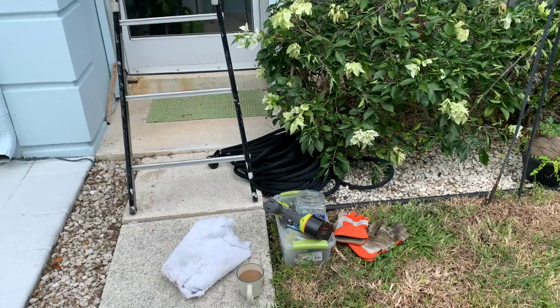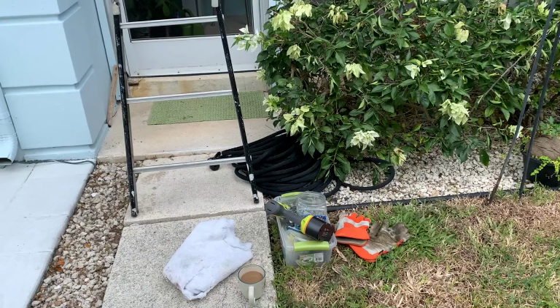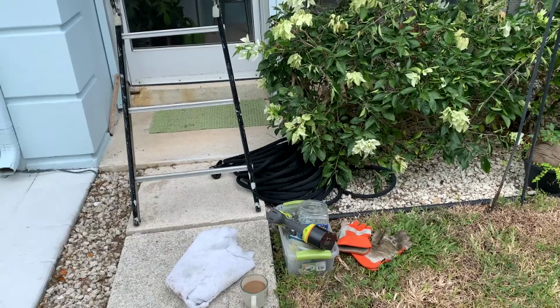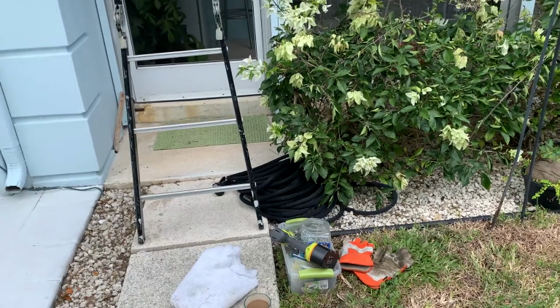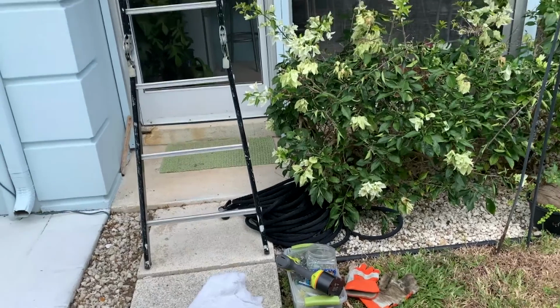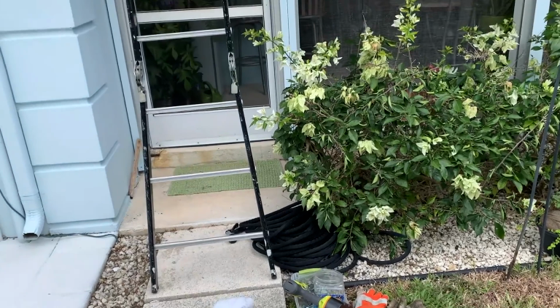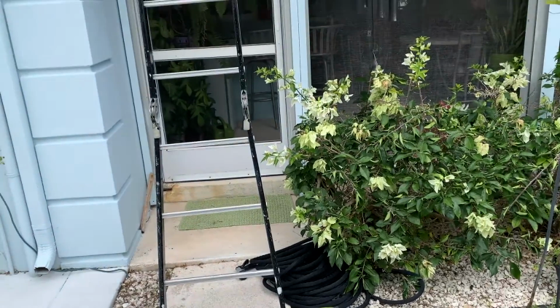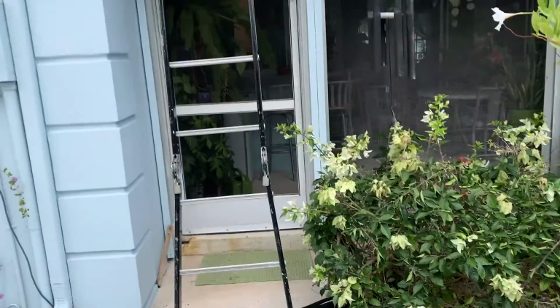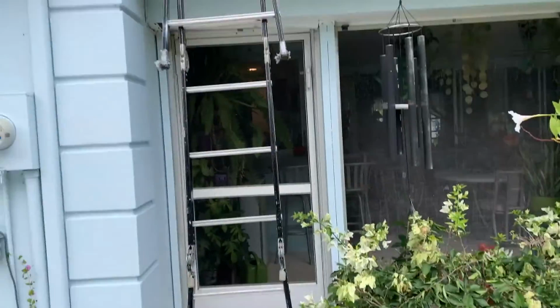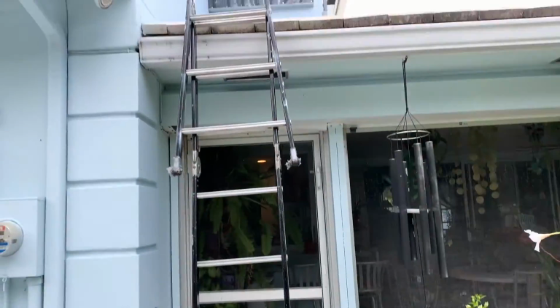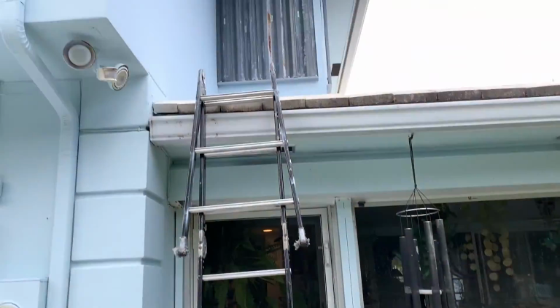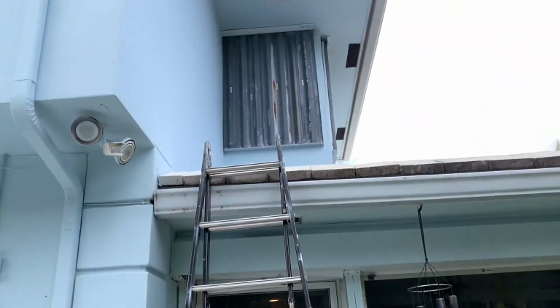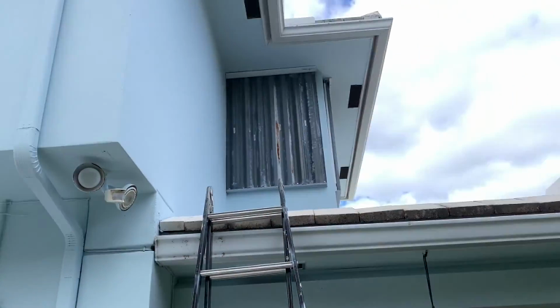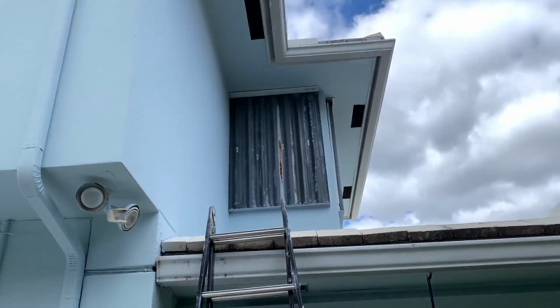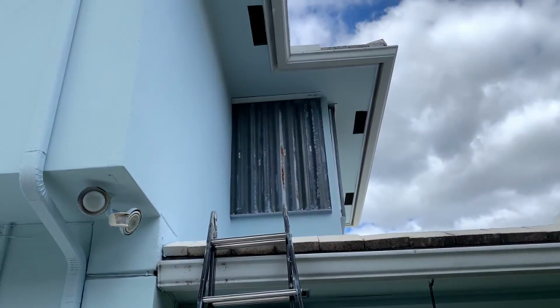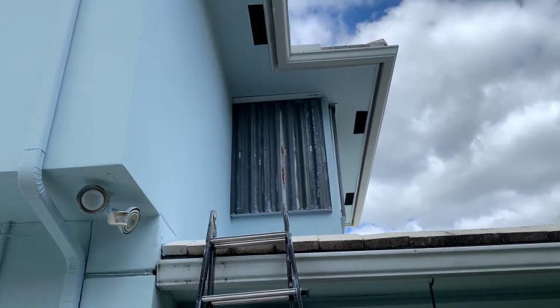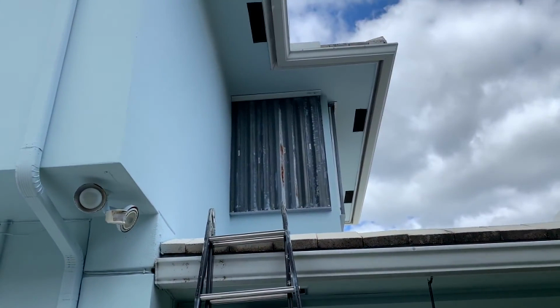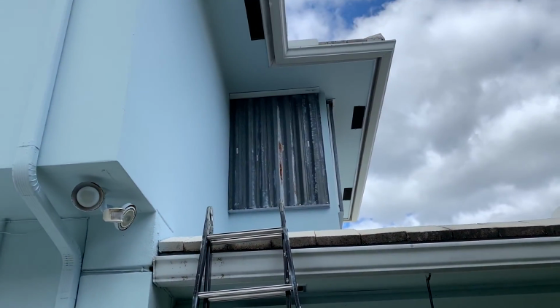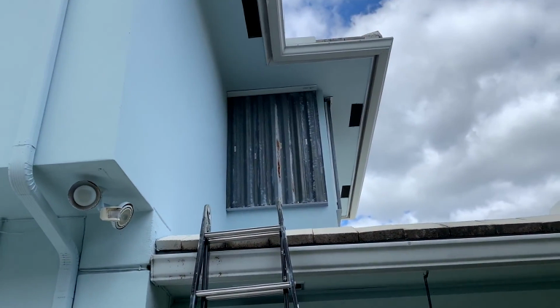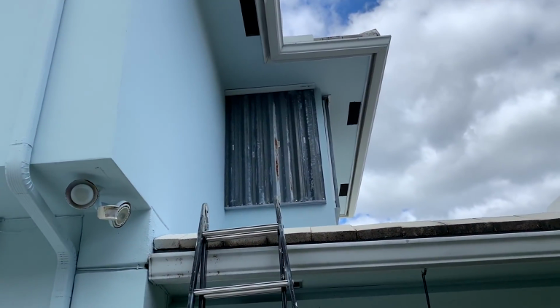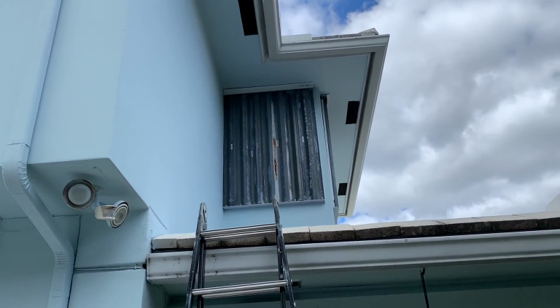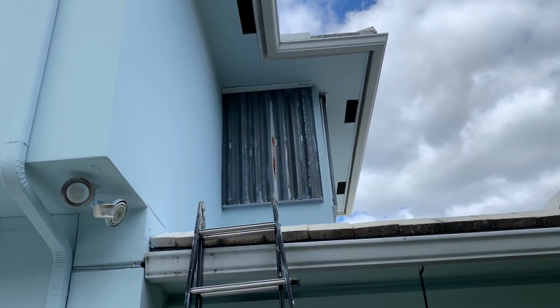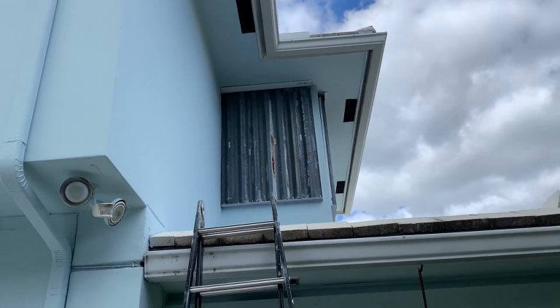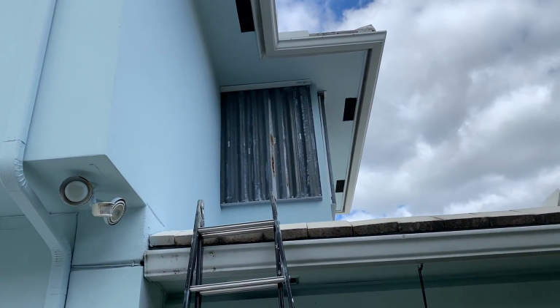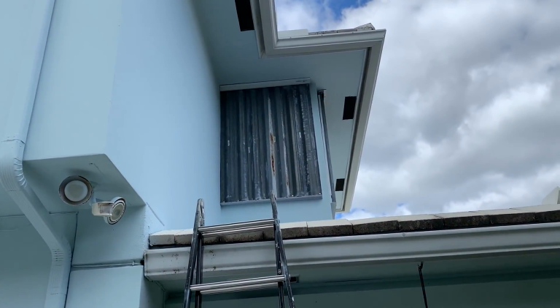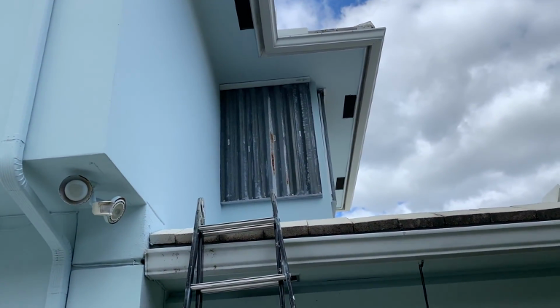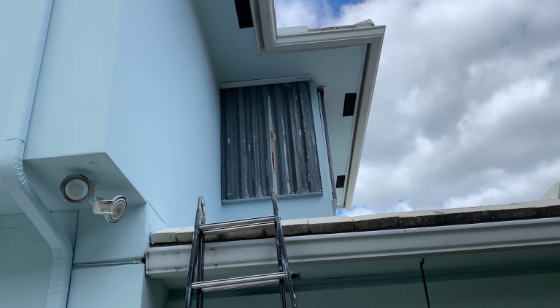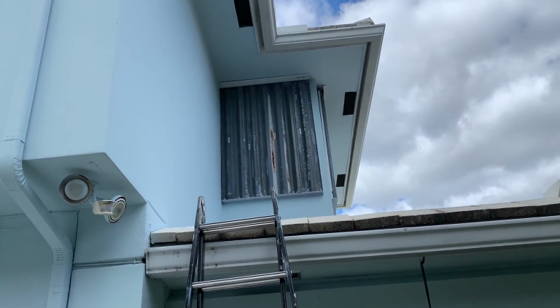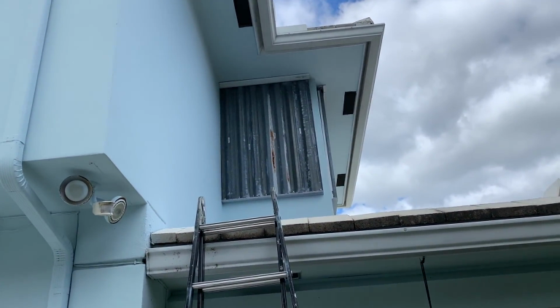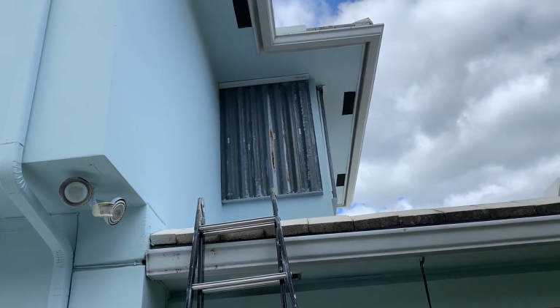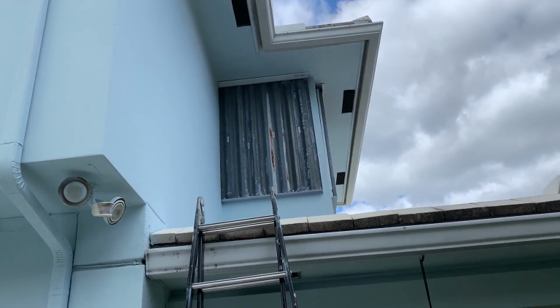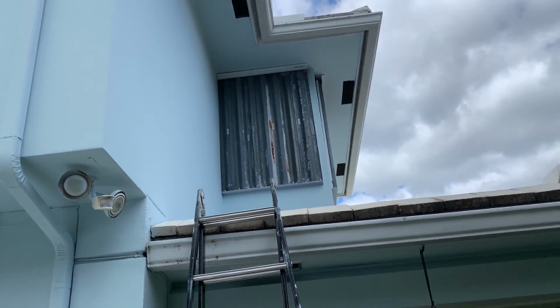Today I'm going to show you how to take down corrugated shutters.